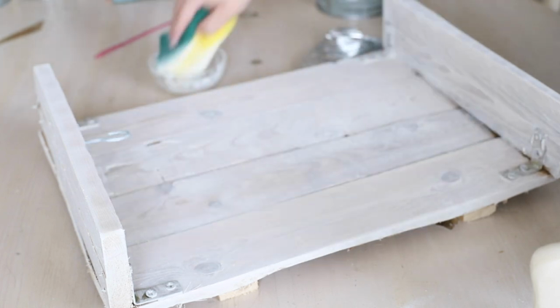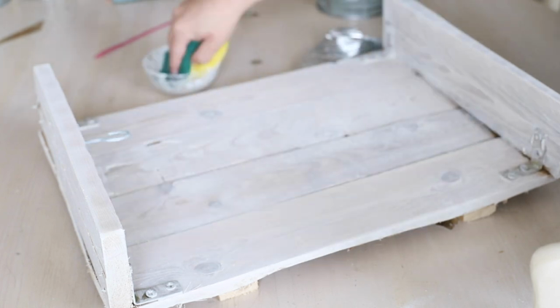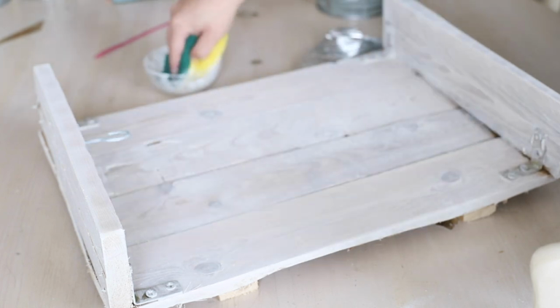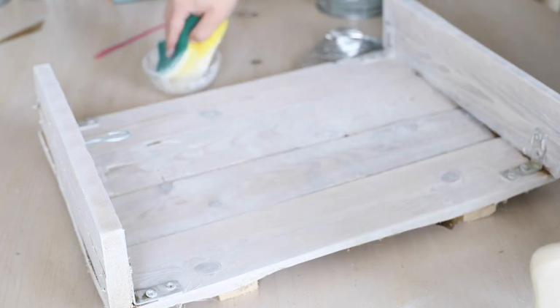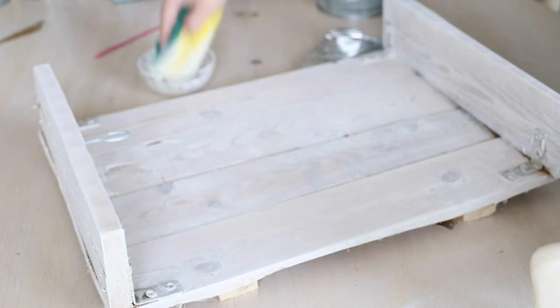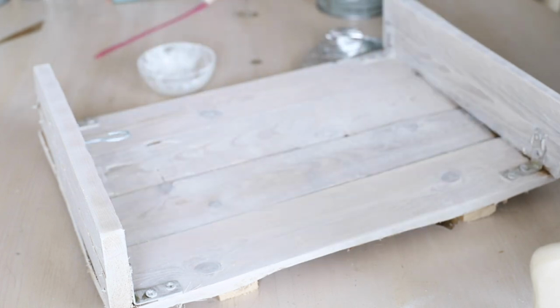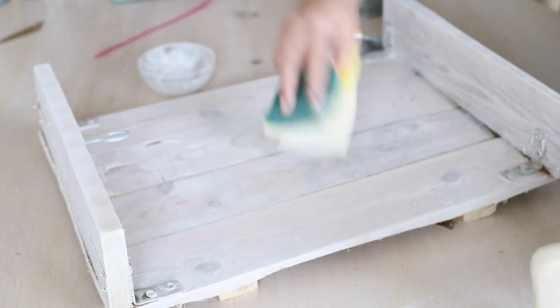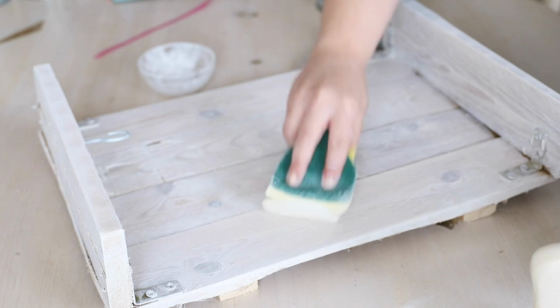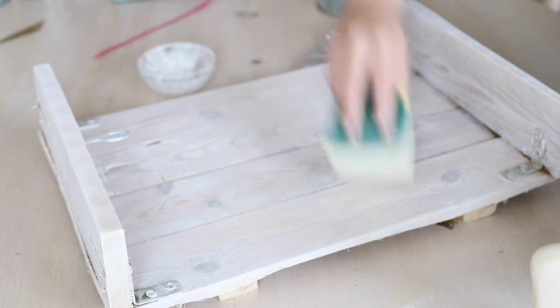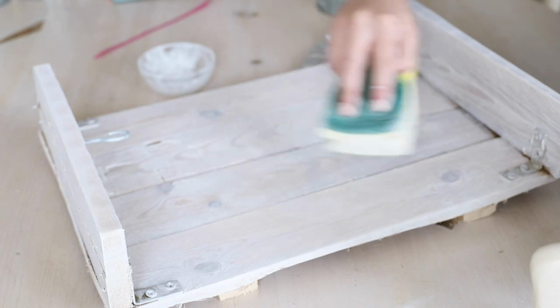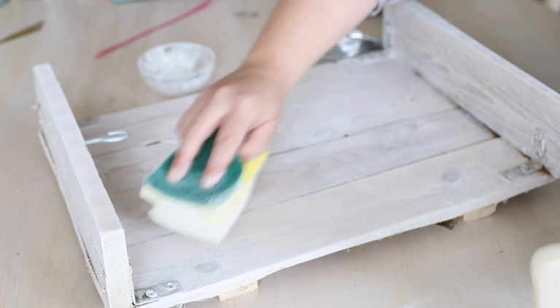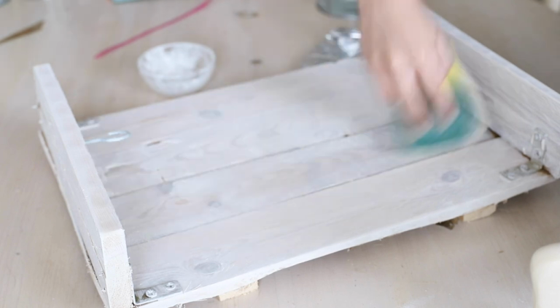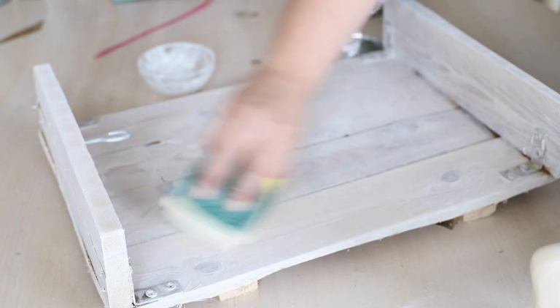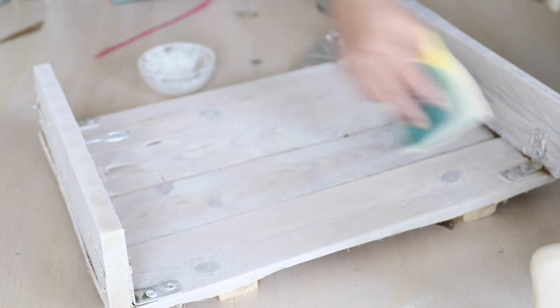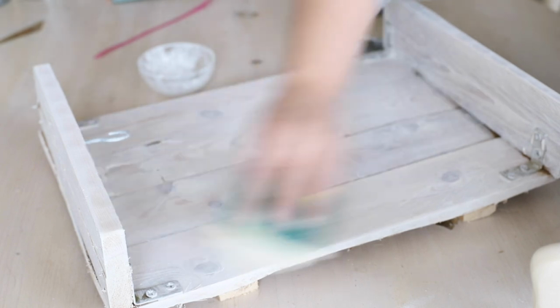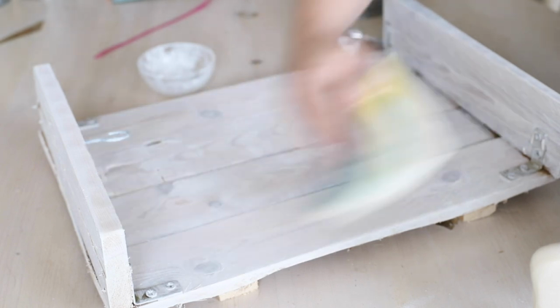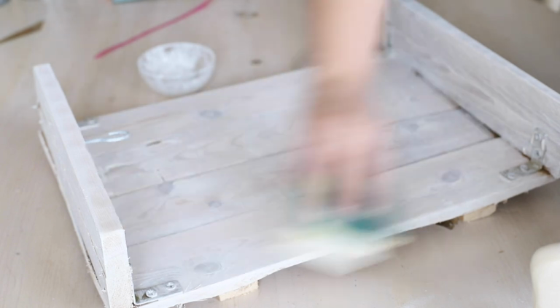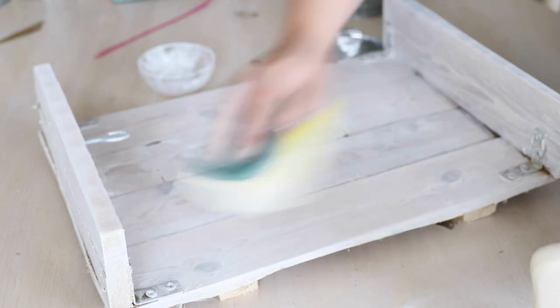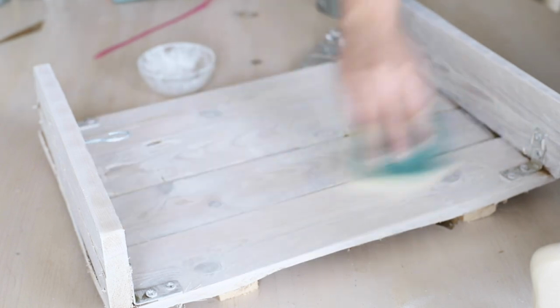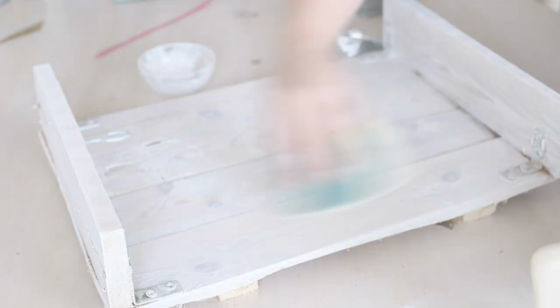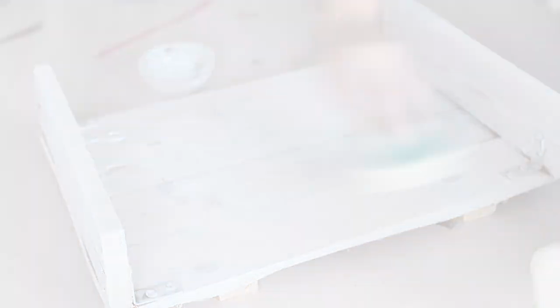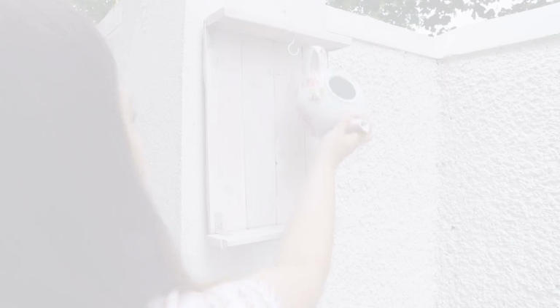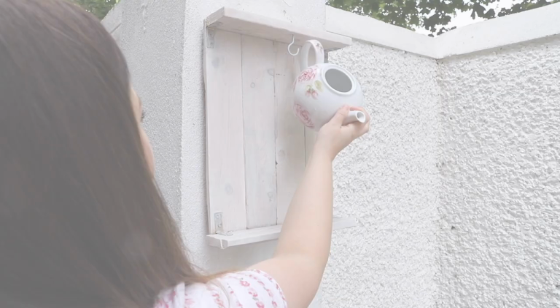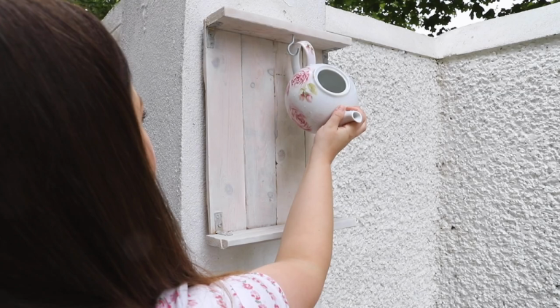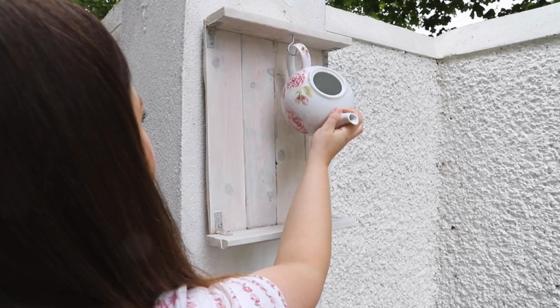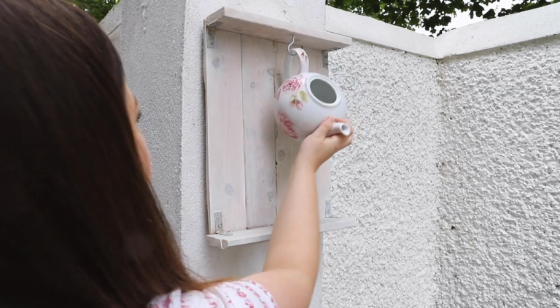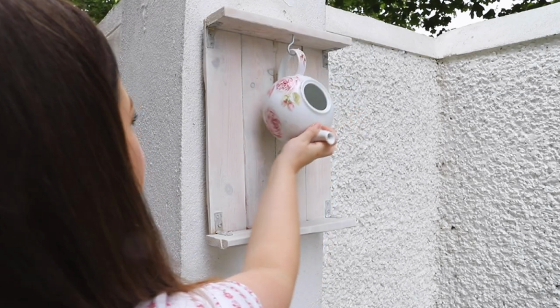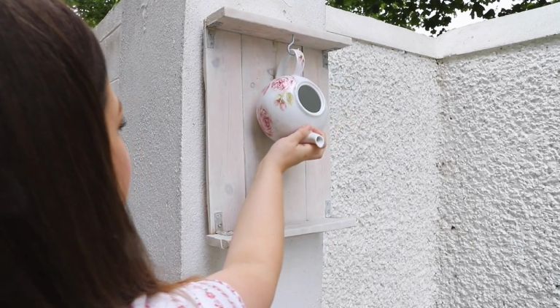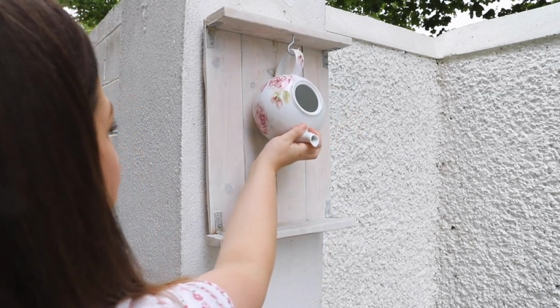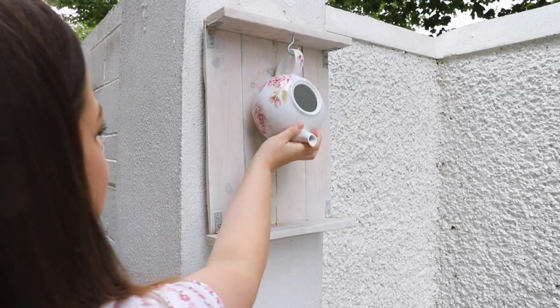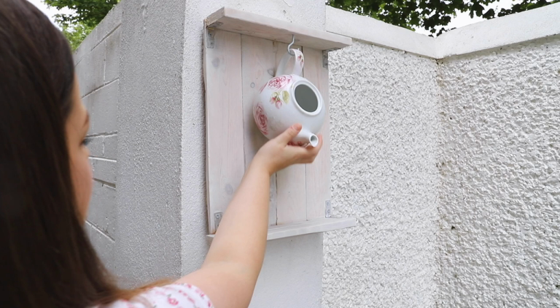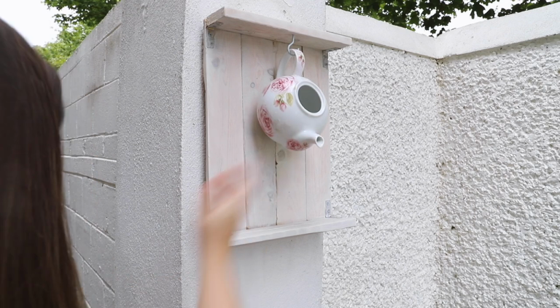Once my piece was fully dry, I then attached it to my wall outside. There were already some existing holes and brackets in the wall, so I just attached them to my piece. And here is the finished piece!